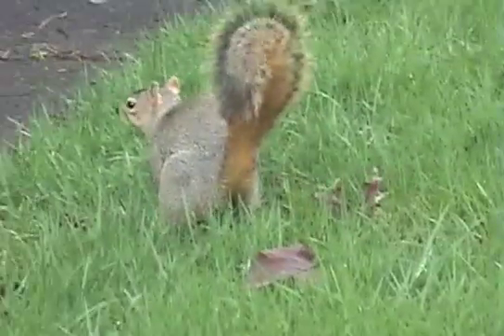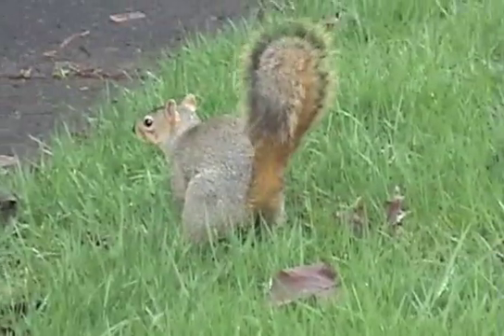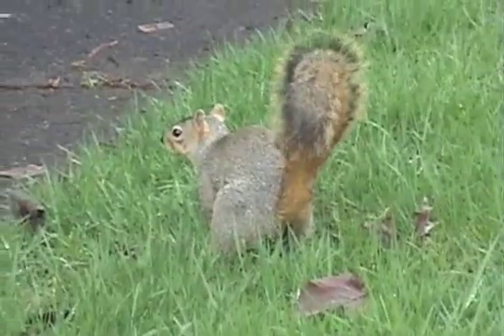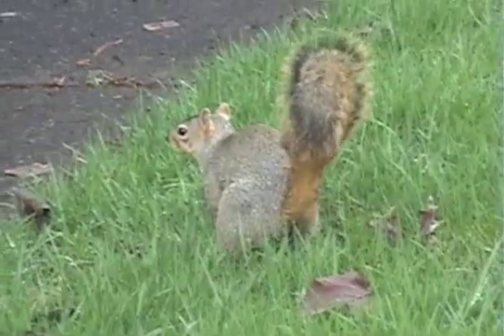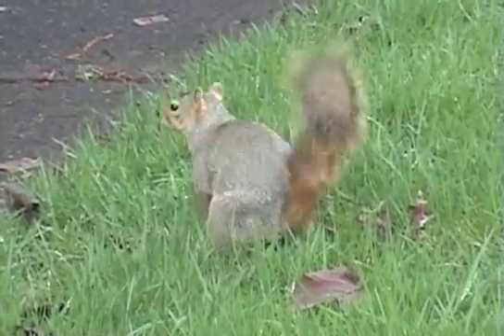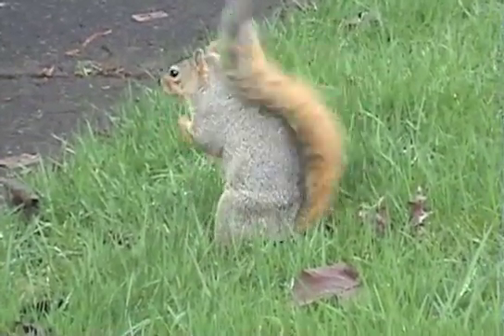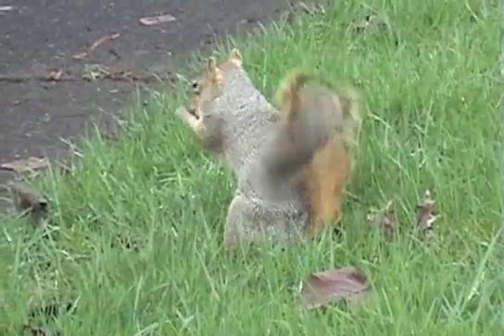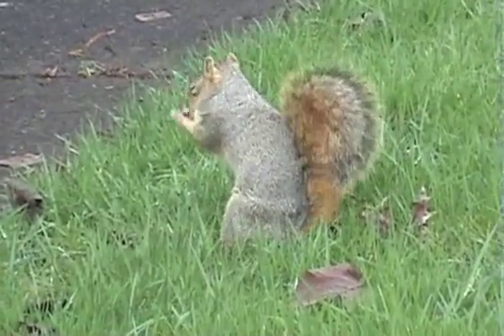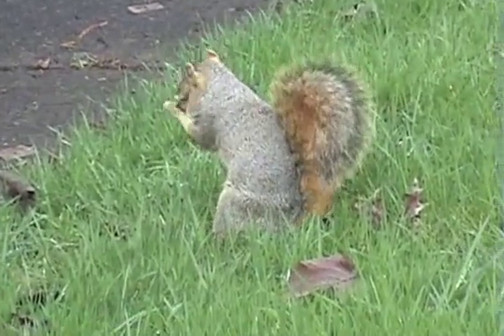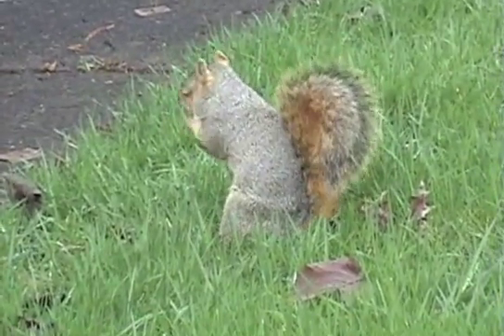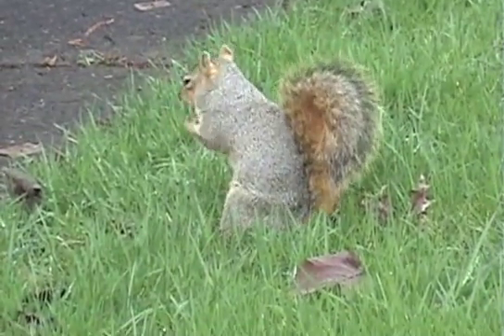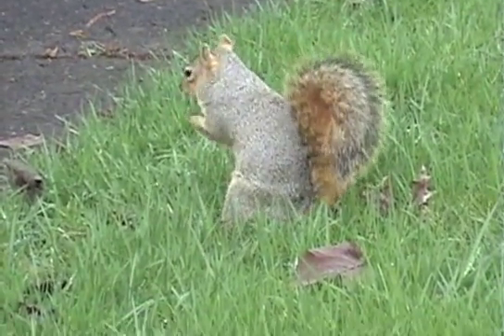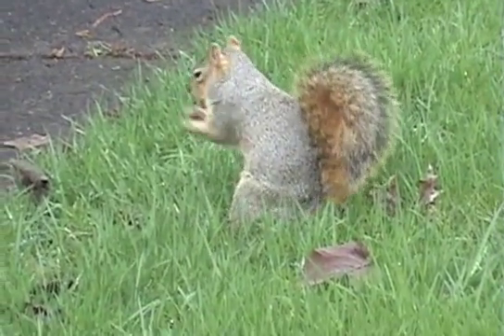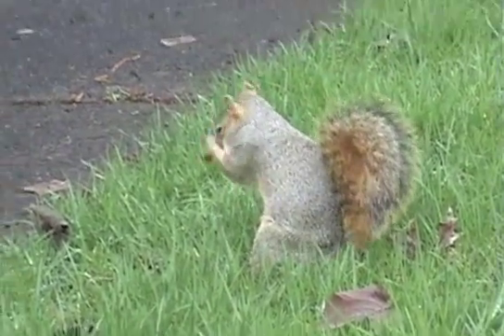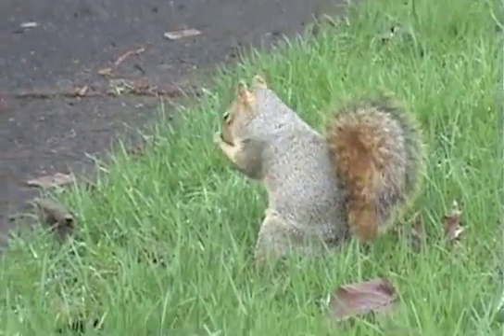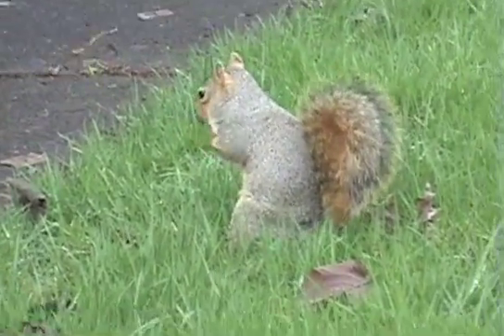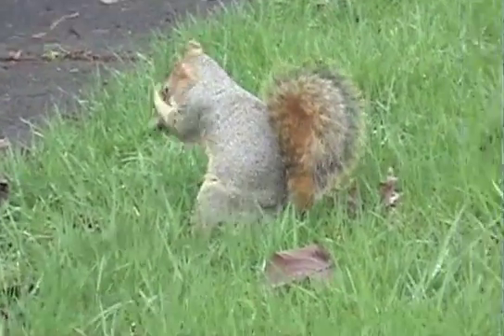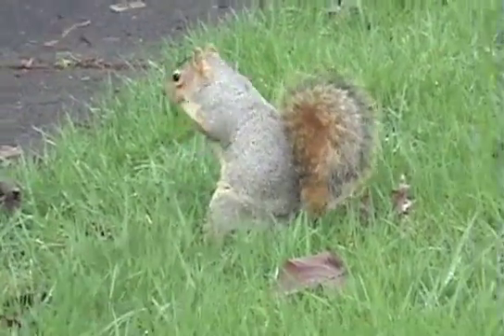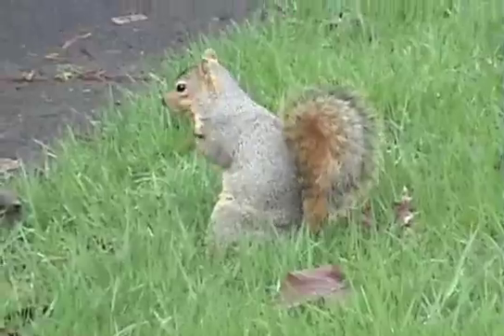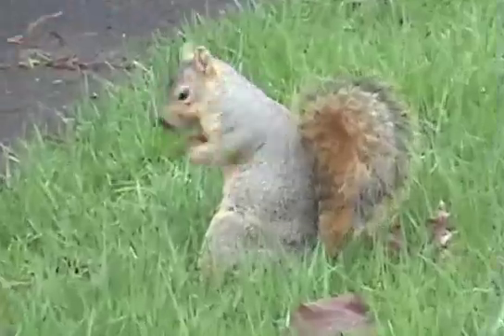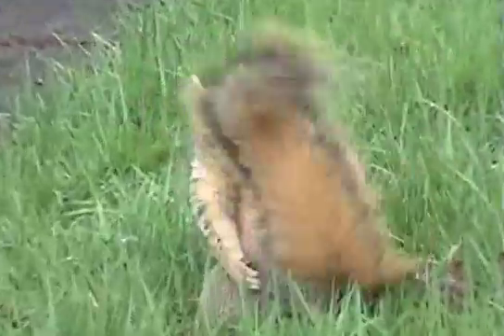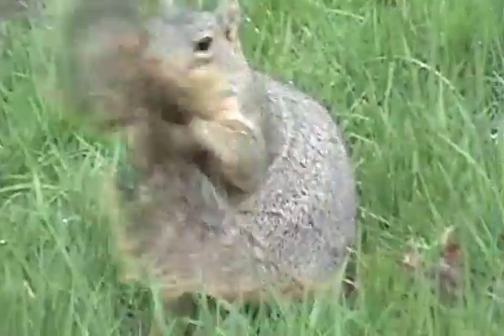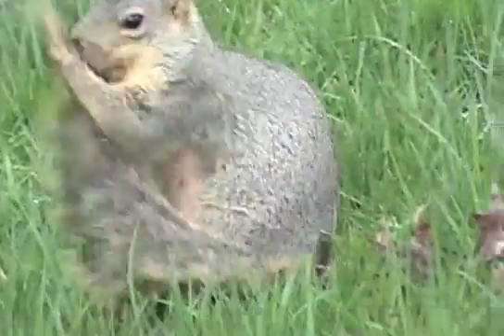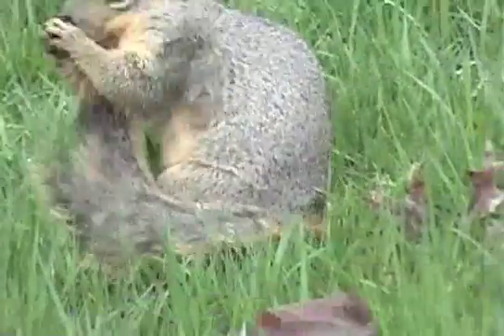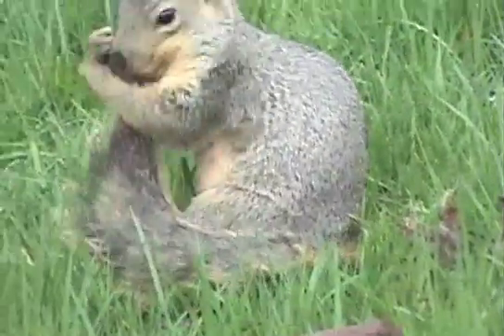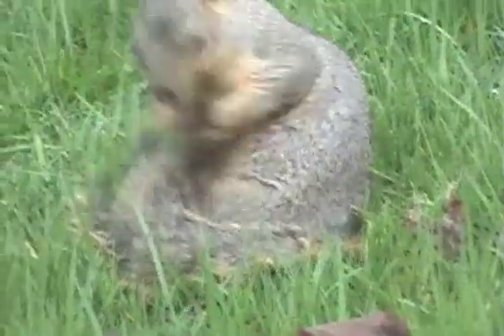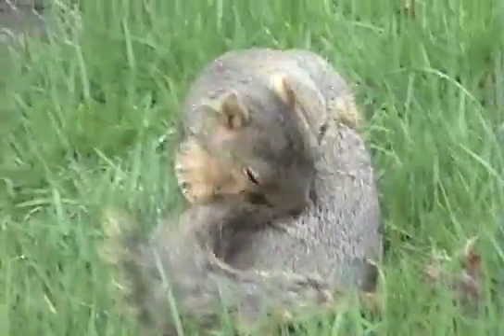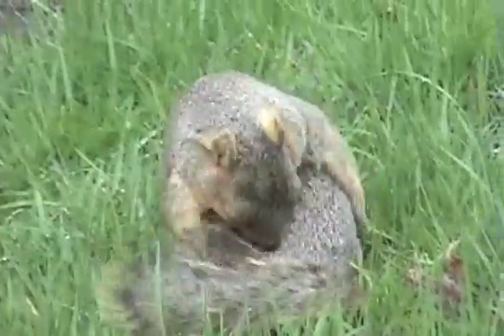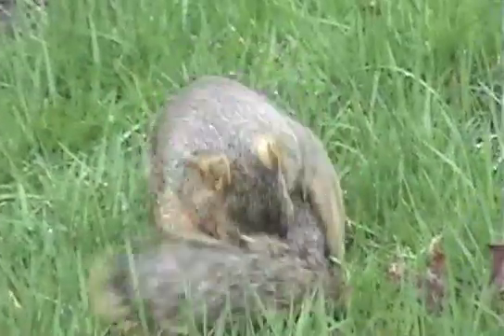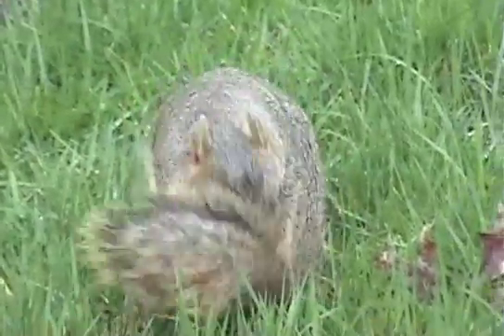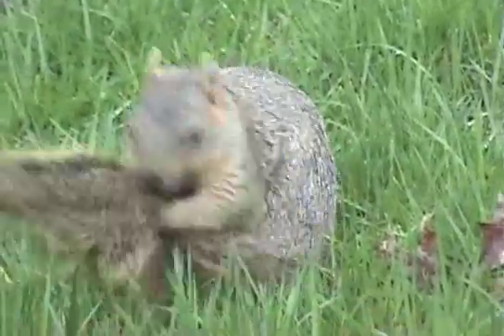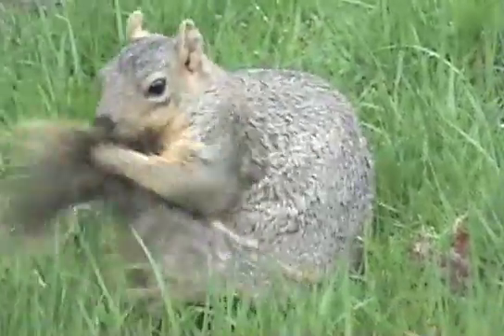This is my assistant, the squirrel. It's a little dirty today.